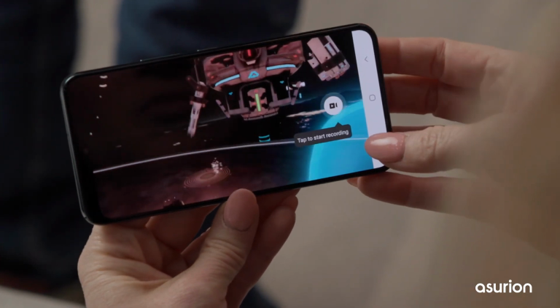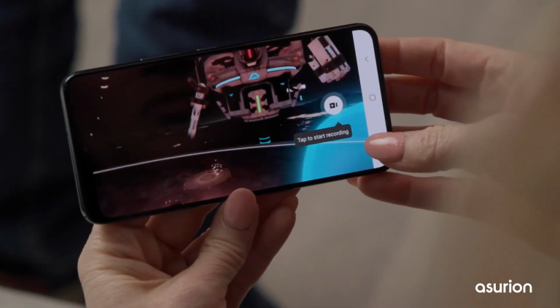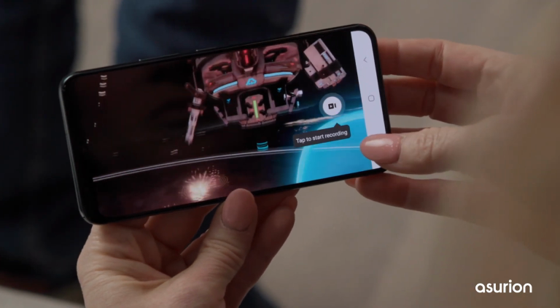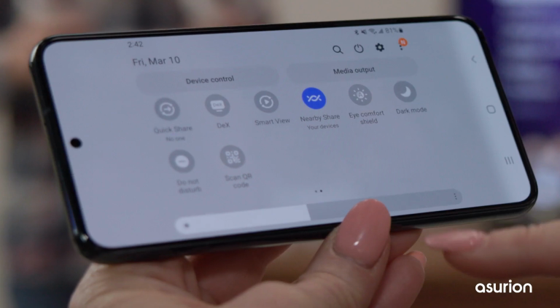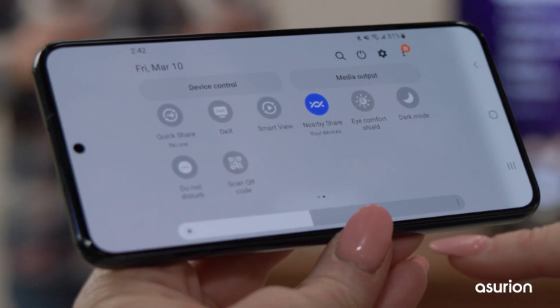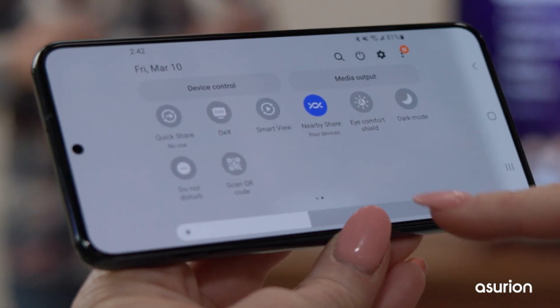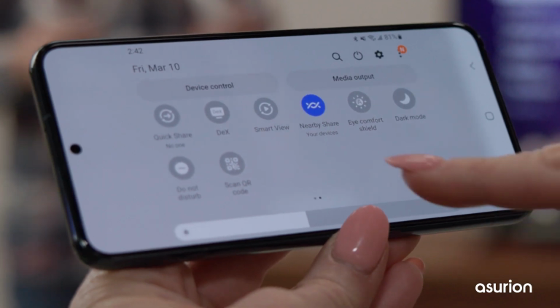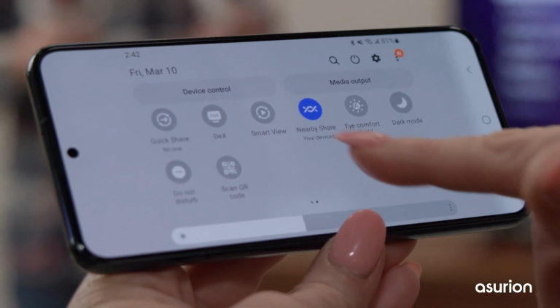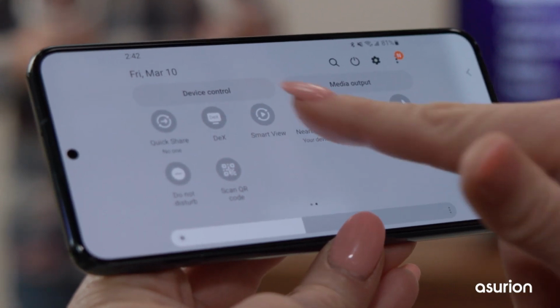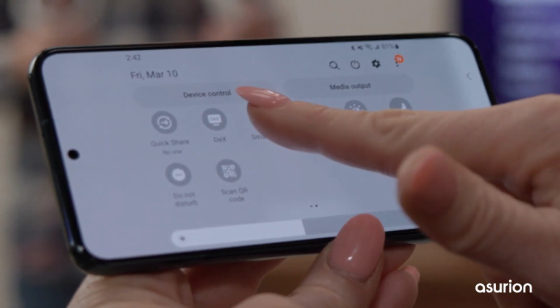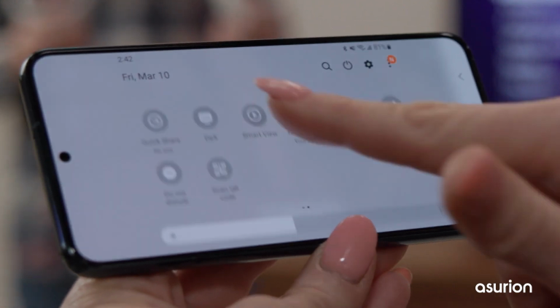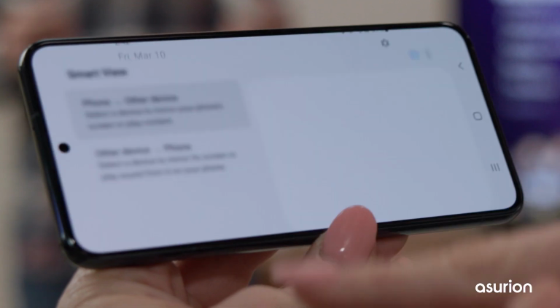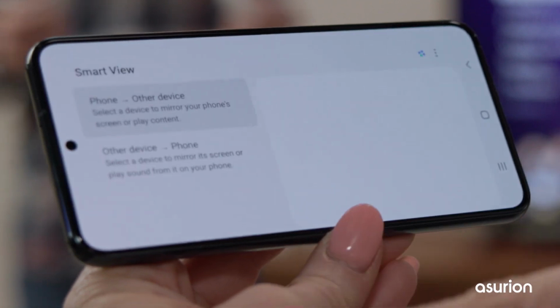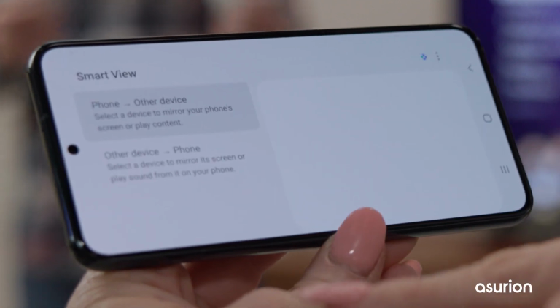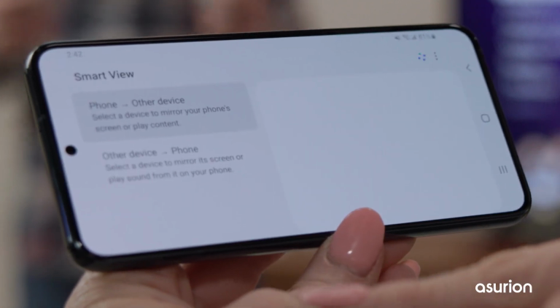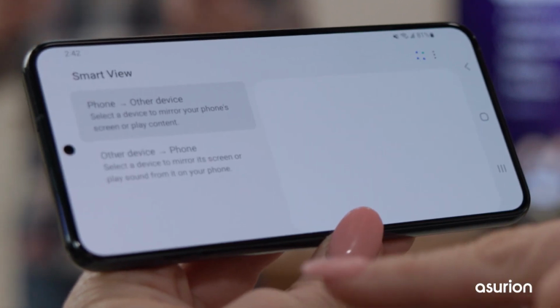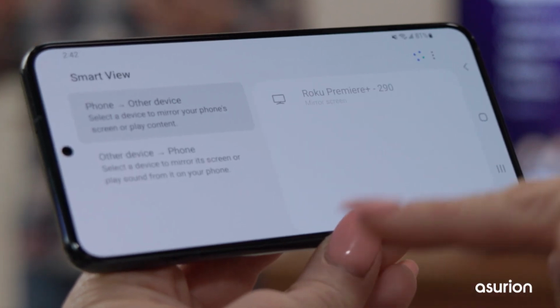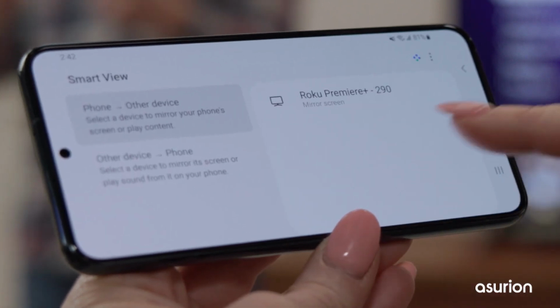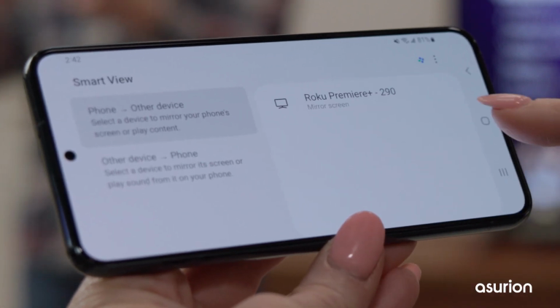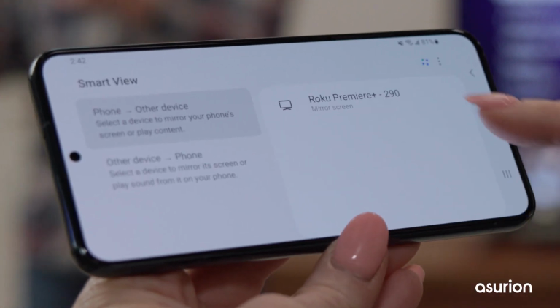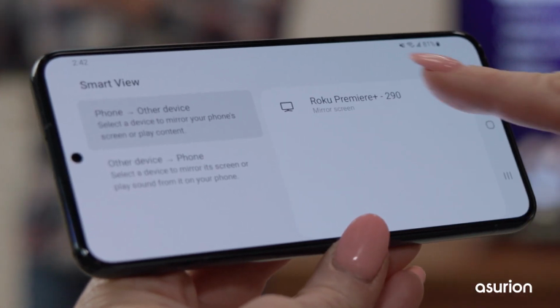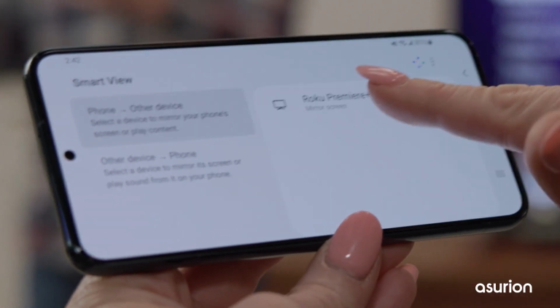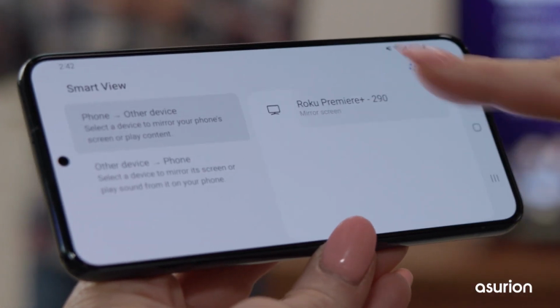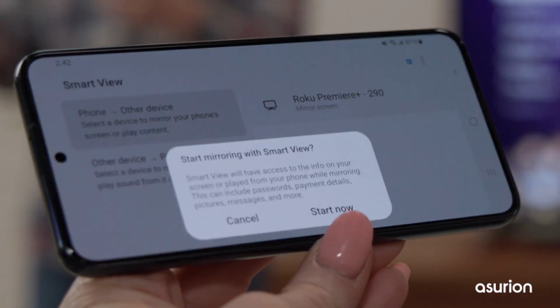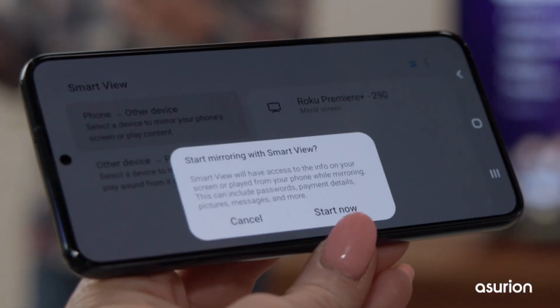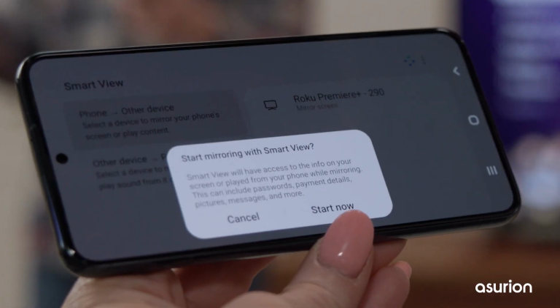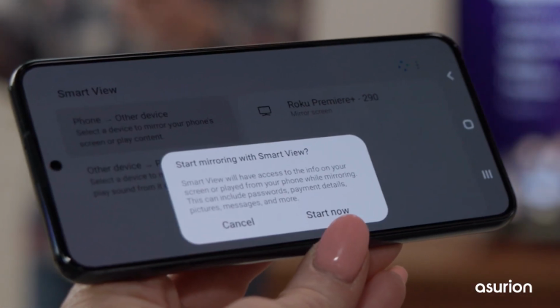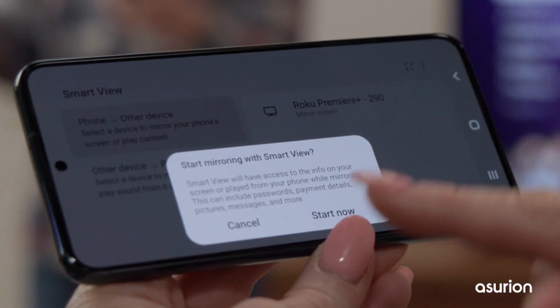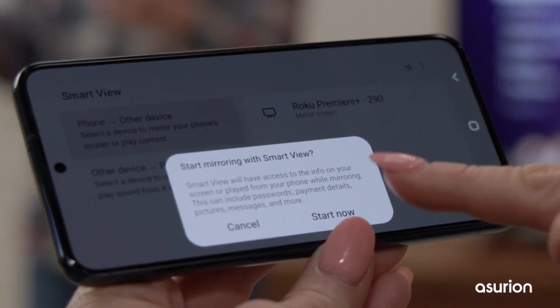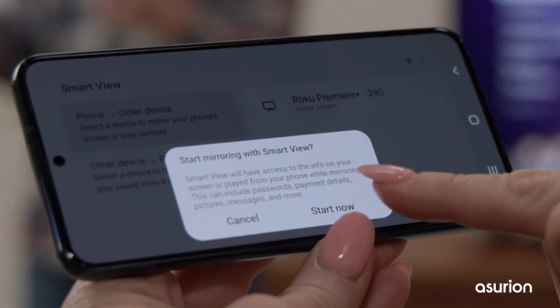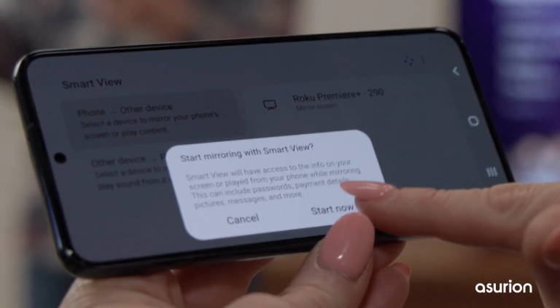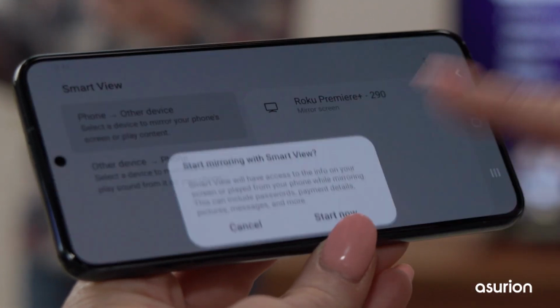If you have a Roku or non-Chromecast-supported device, you can mirror the Meta app on your phone to your TV.